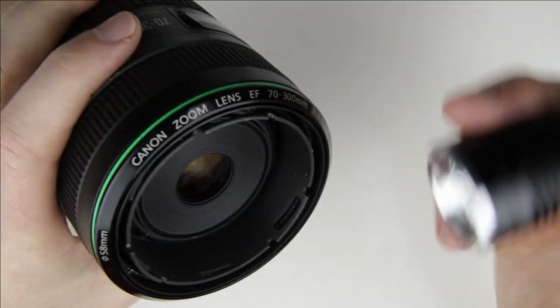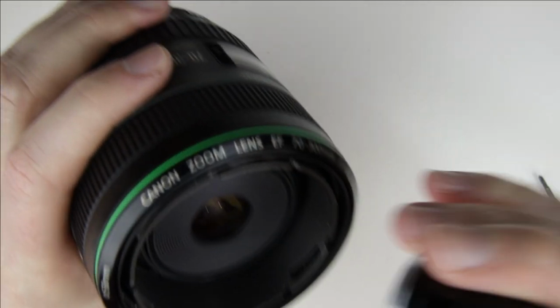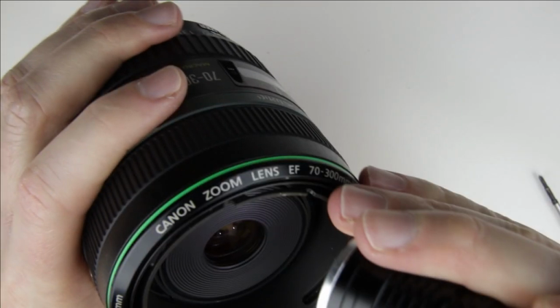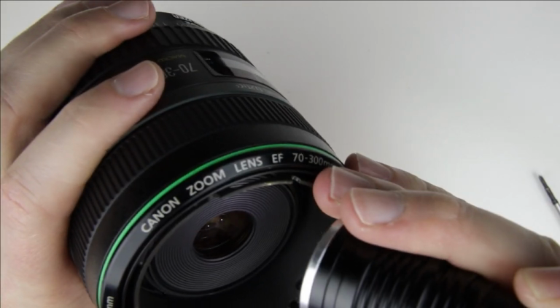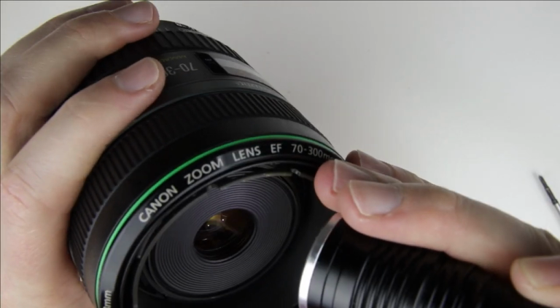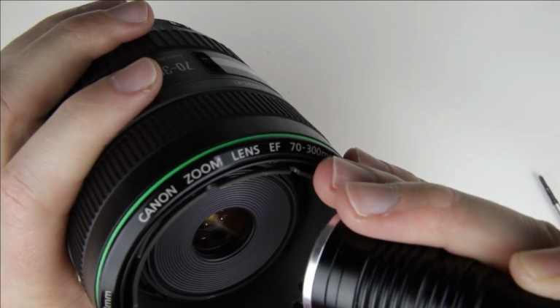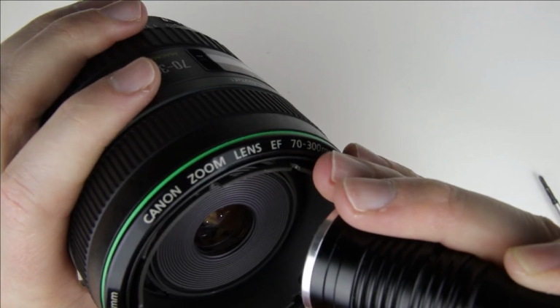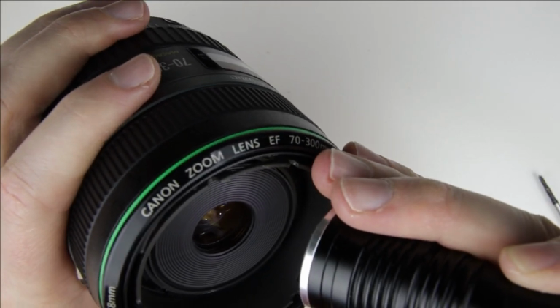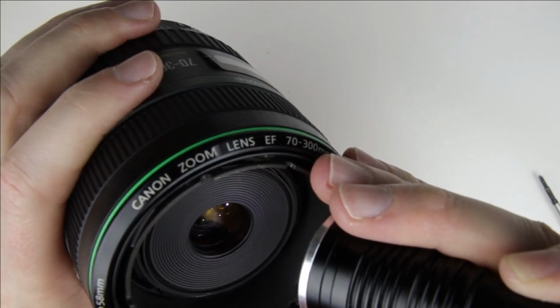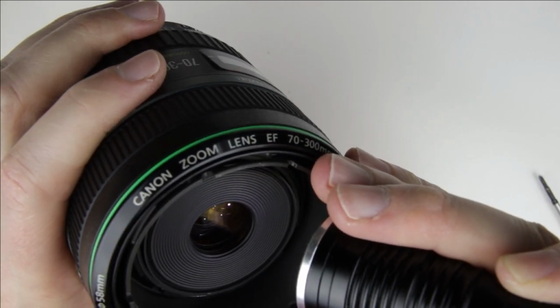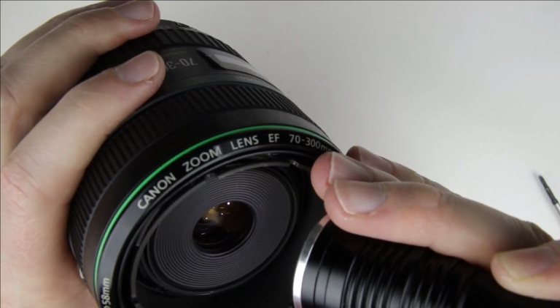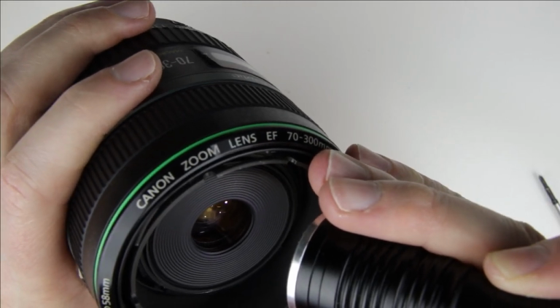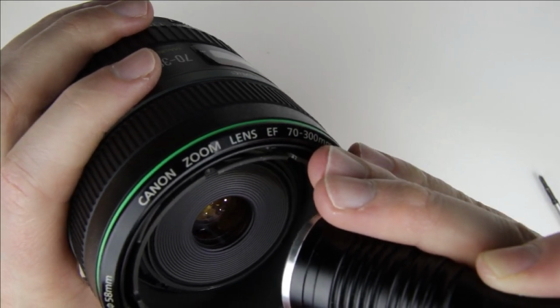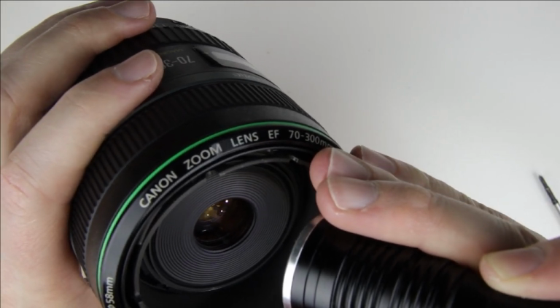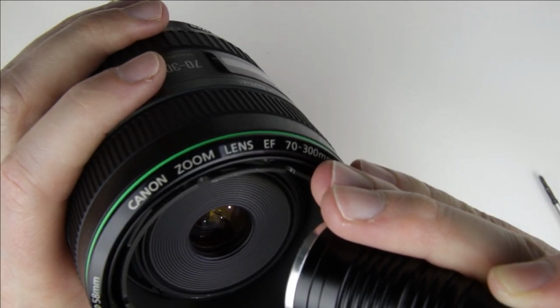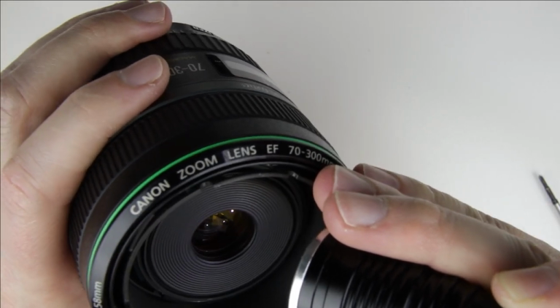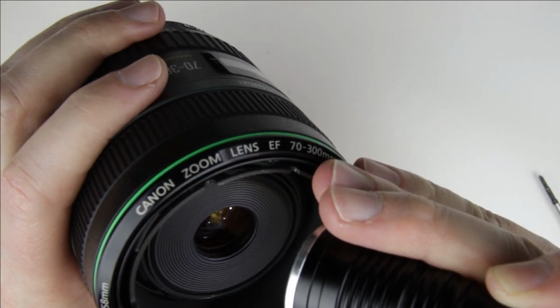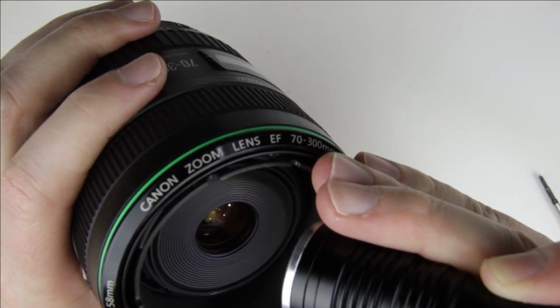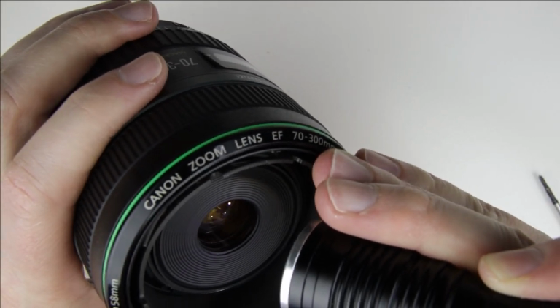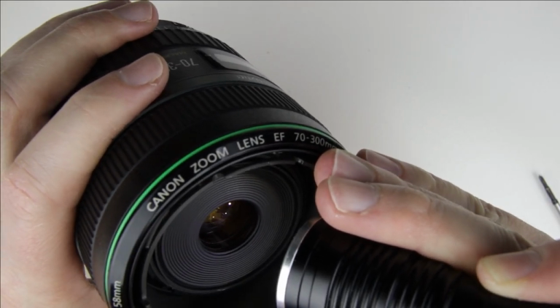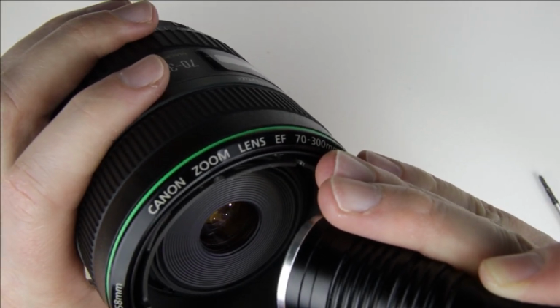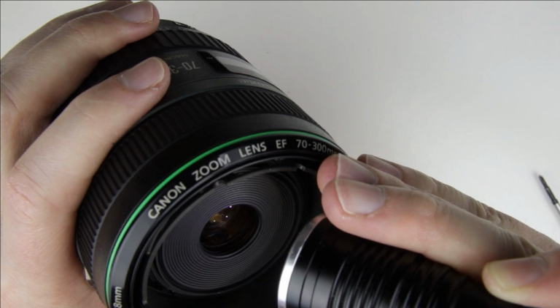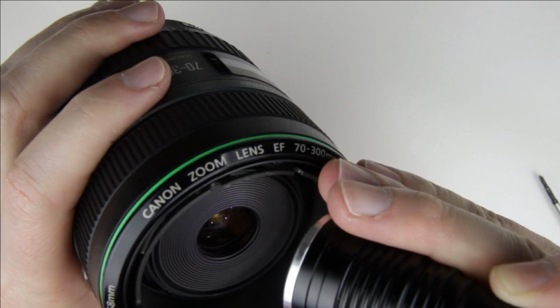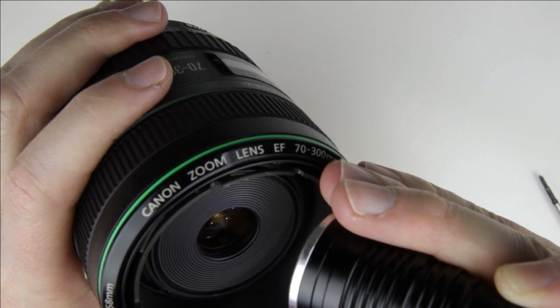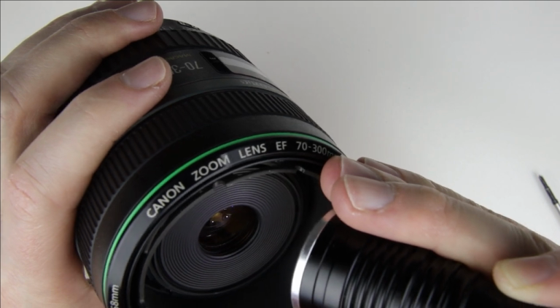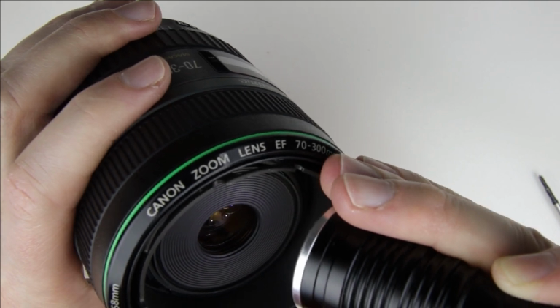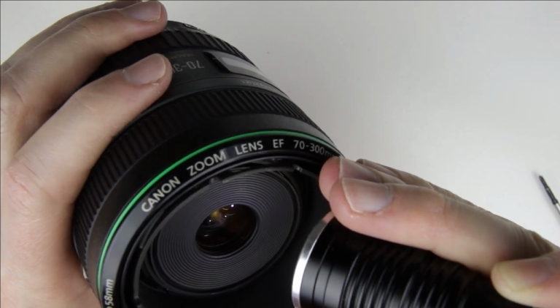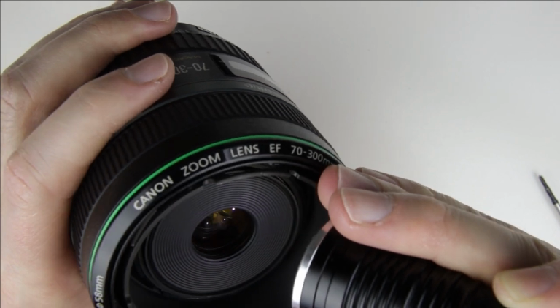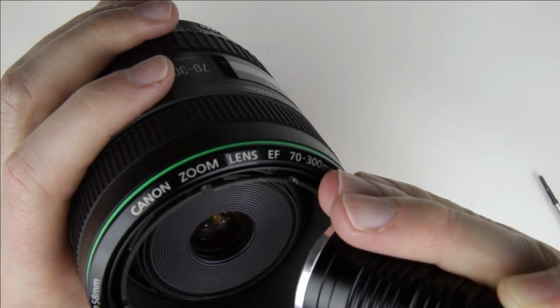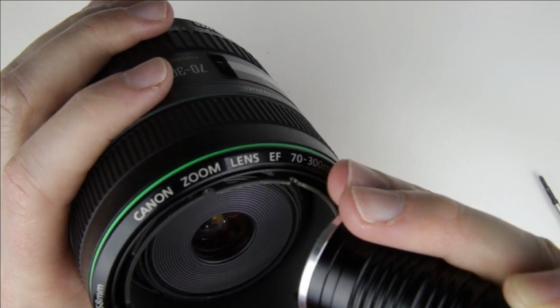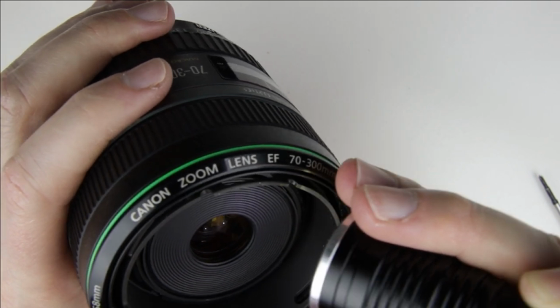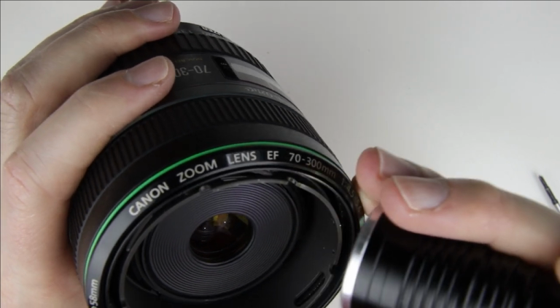Check the surface of the lens with the flashlight. In this case the lens is clean, so I don't have to clean it with the lens cleaning fluid and microfiber cloth.